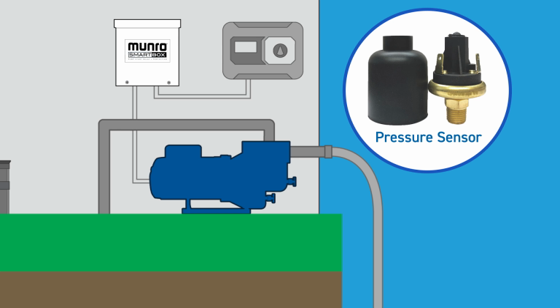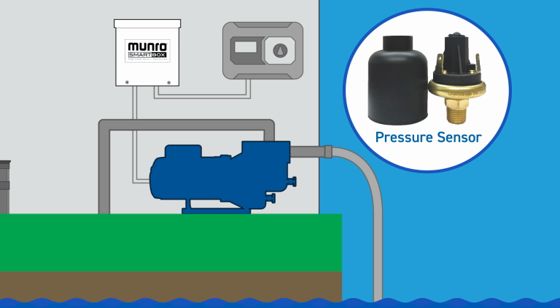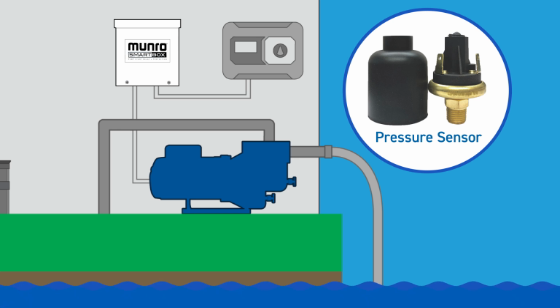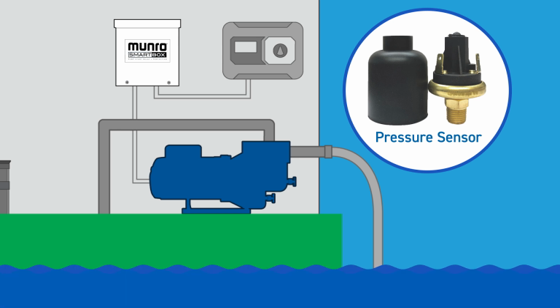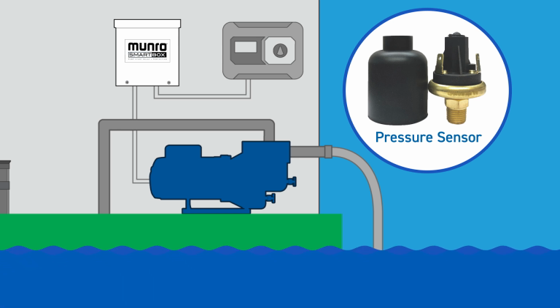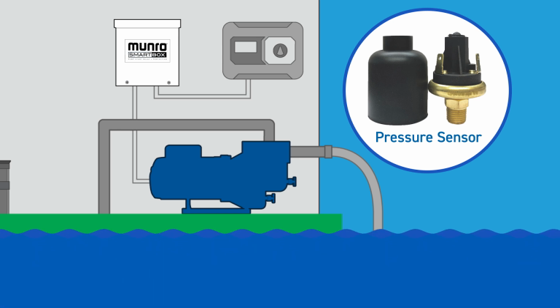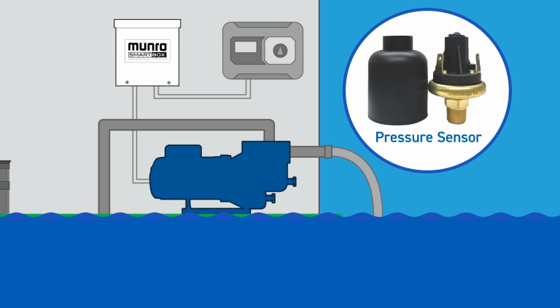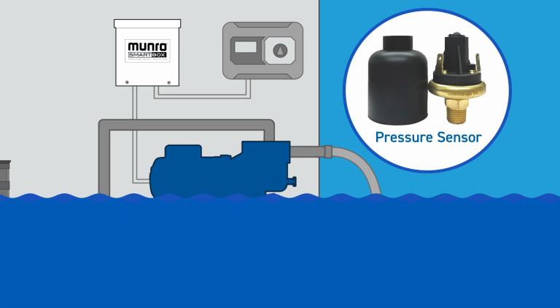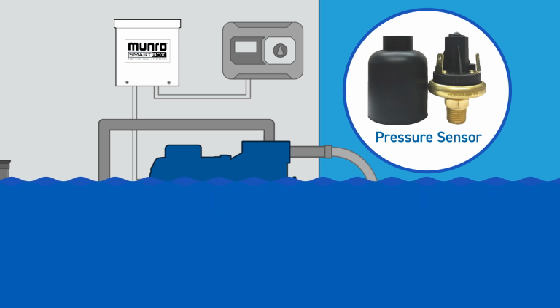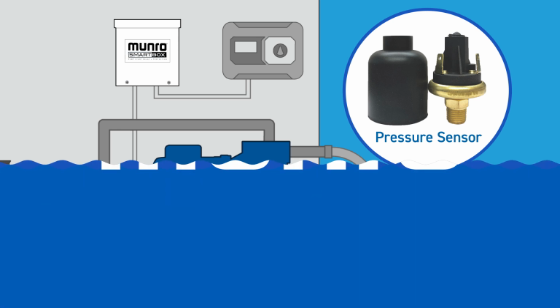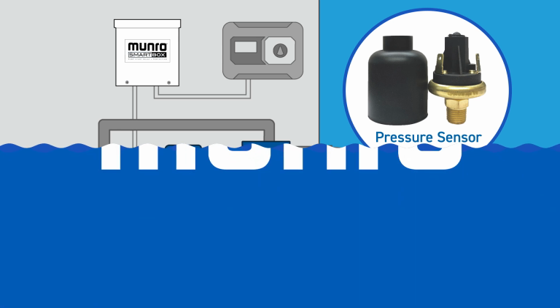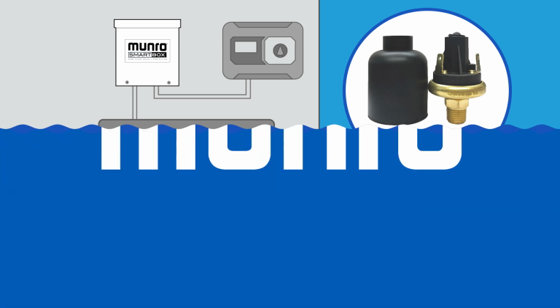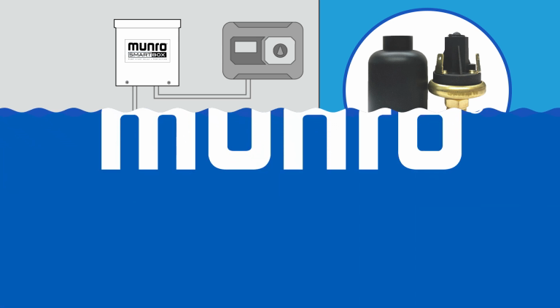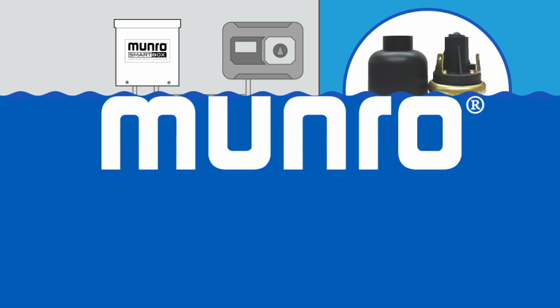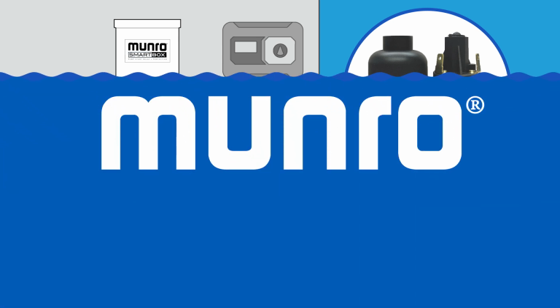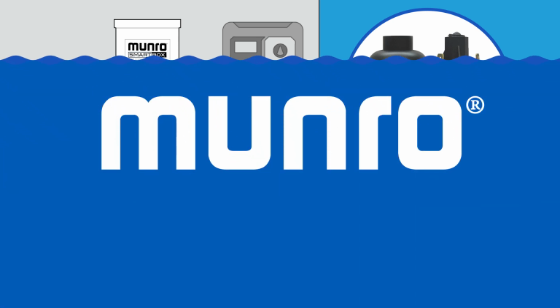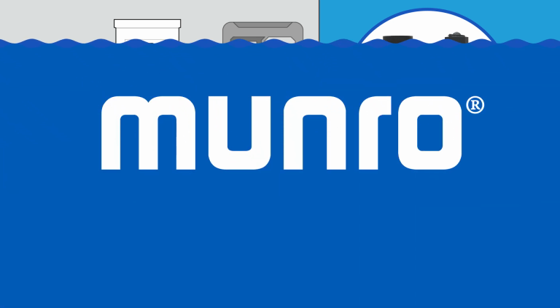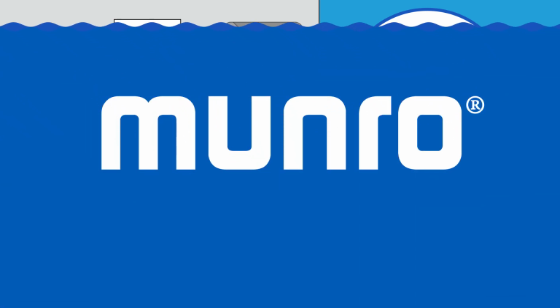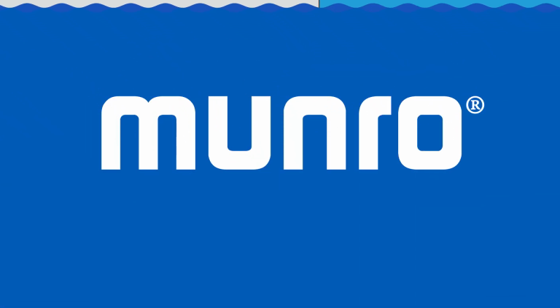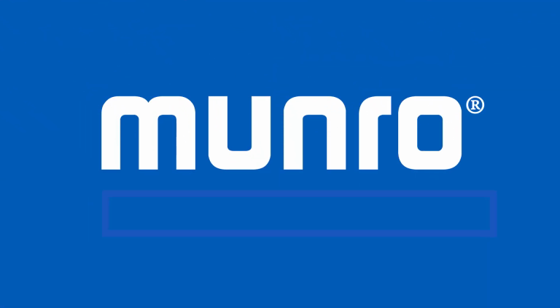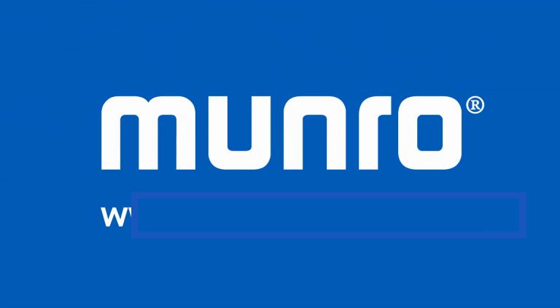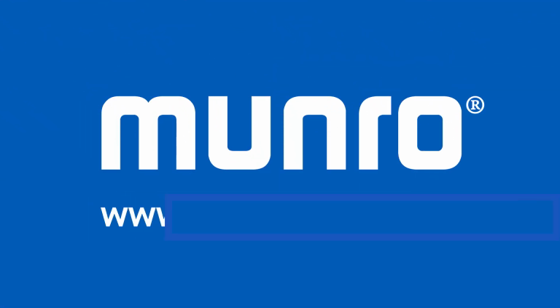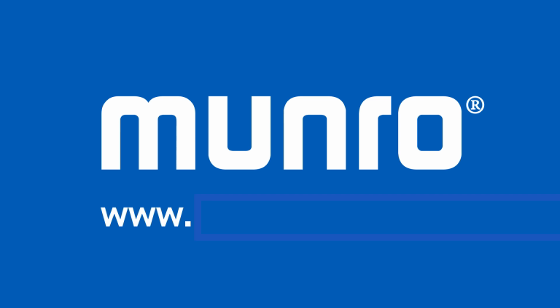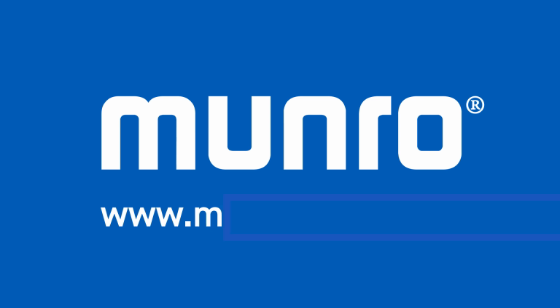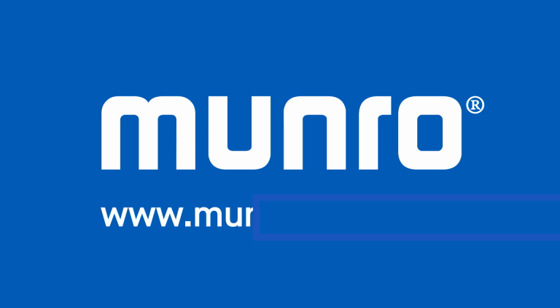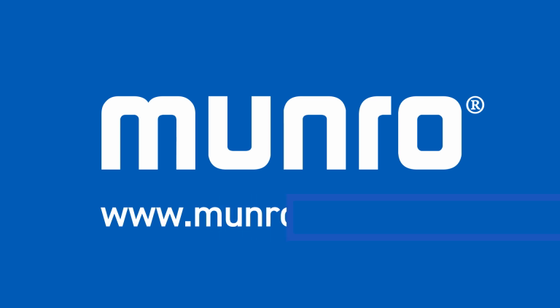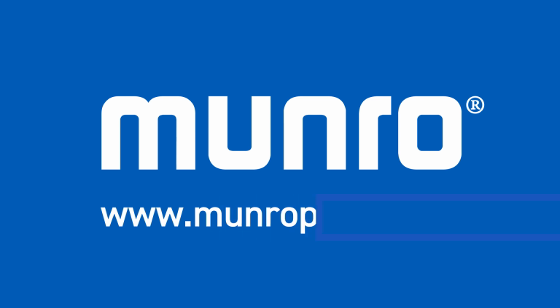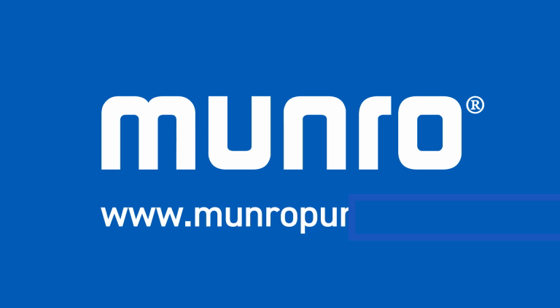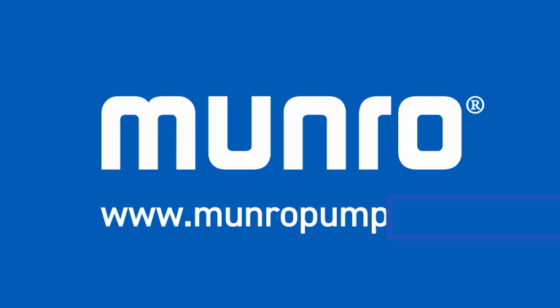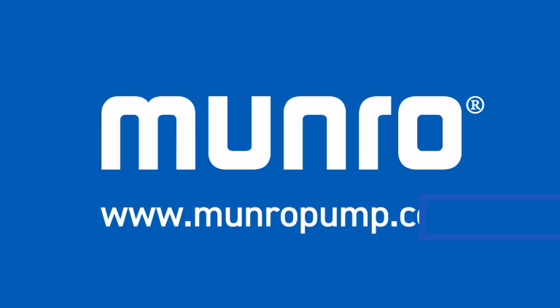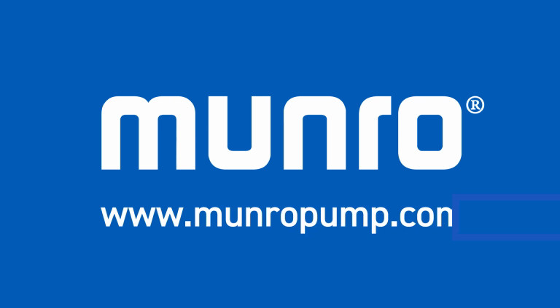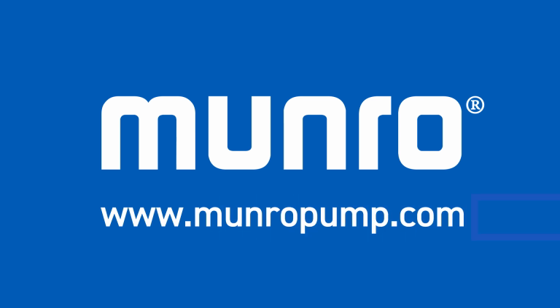Irrigation pumps are an investment. Protect that investment with the Monroe SmartBox. Learn more at www.LinroePump.com.